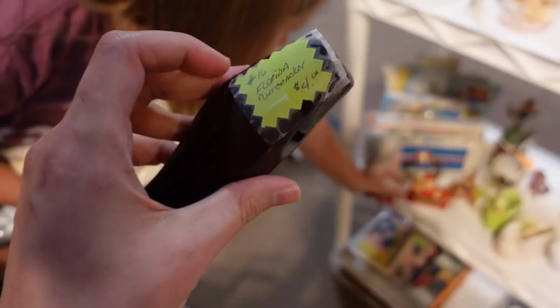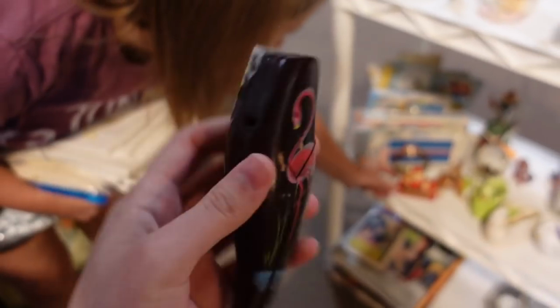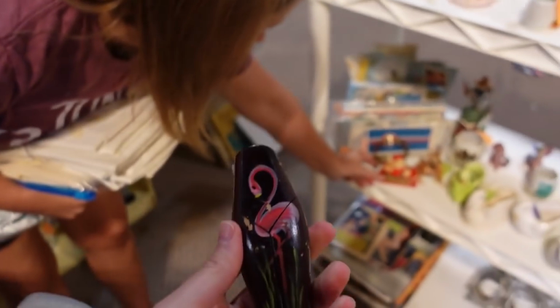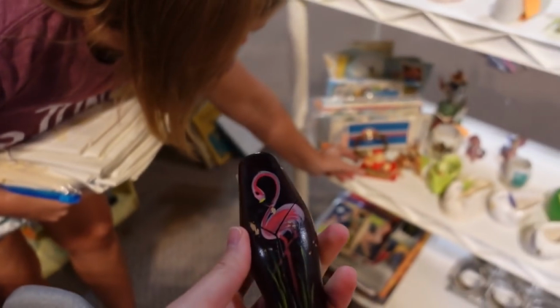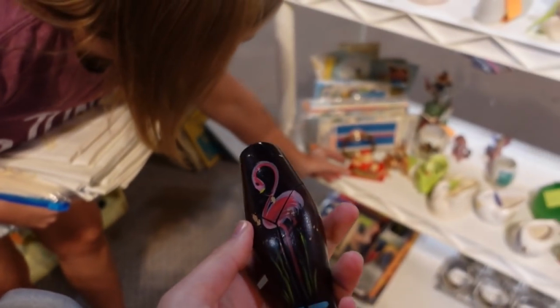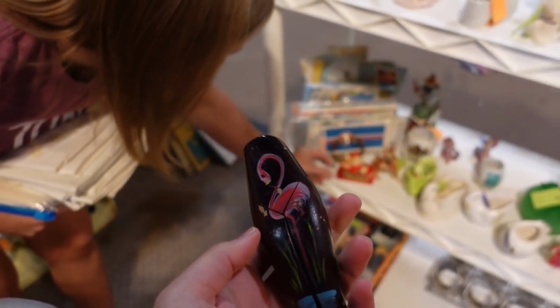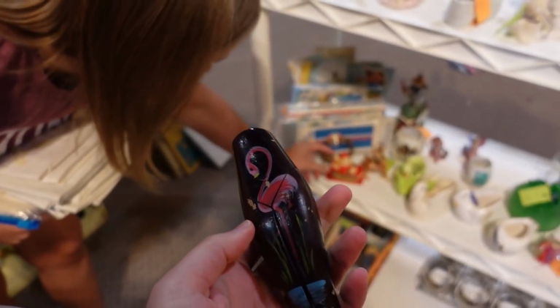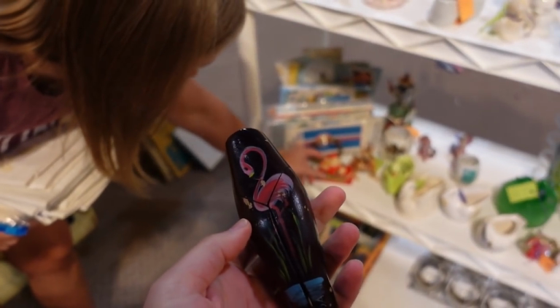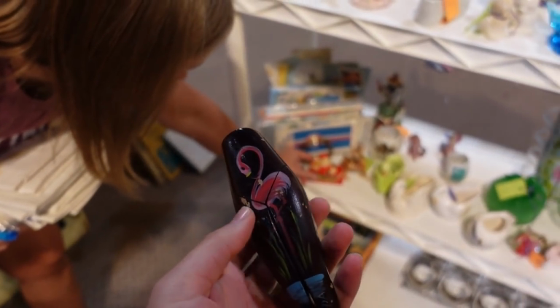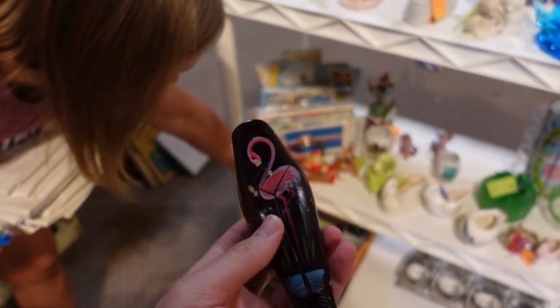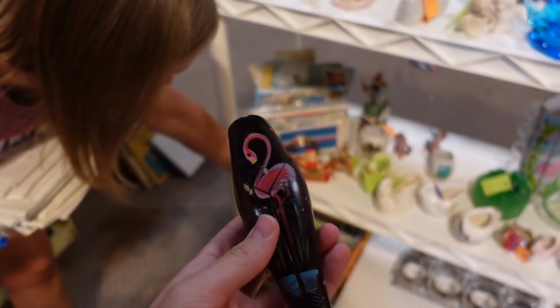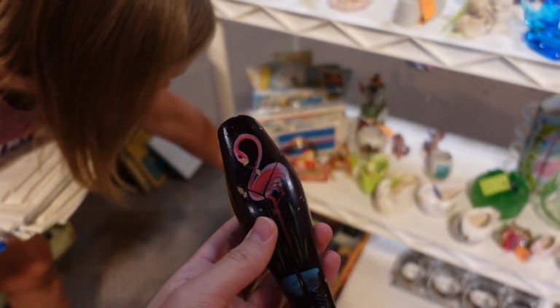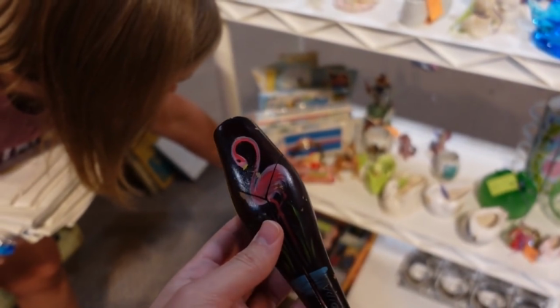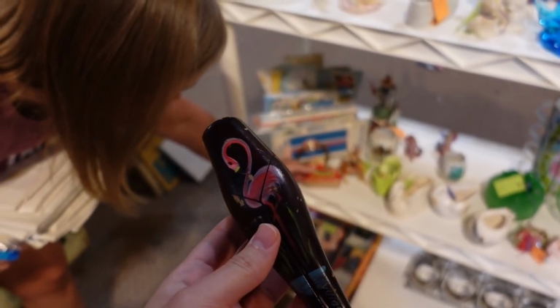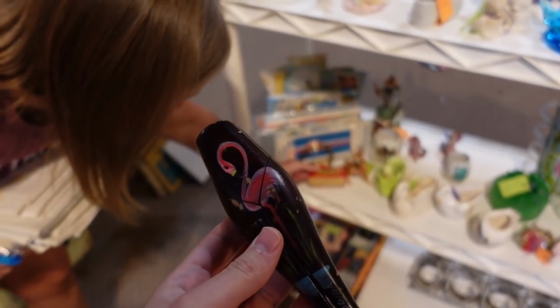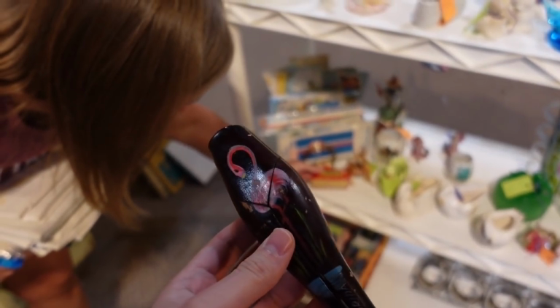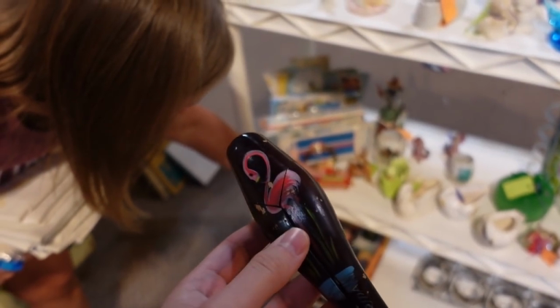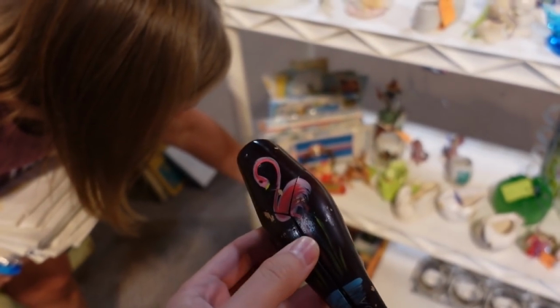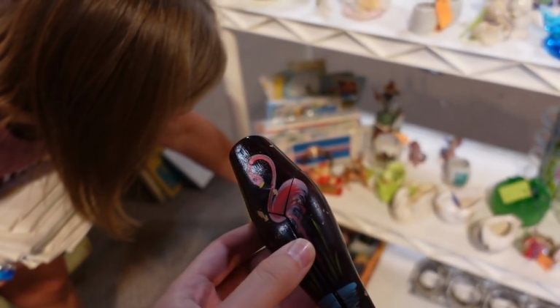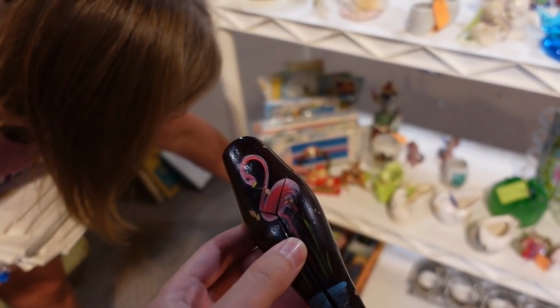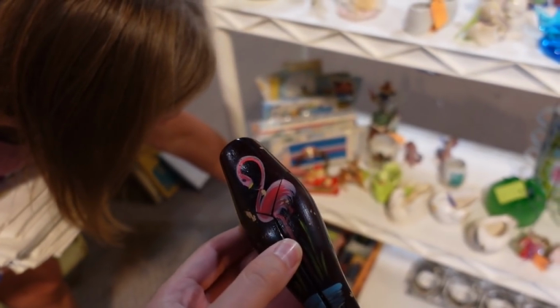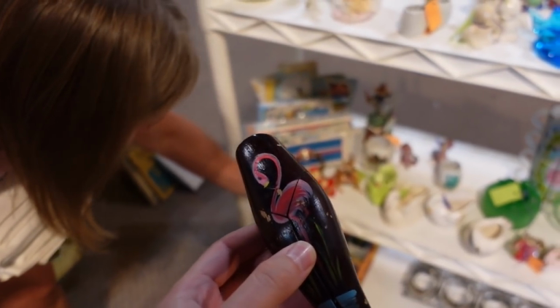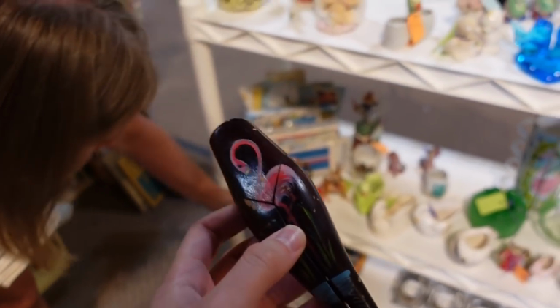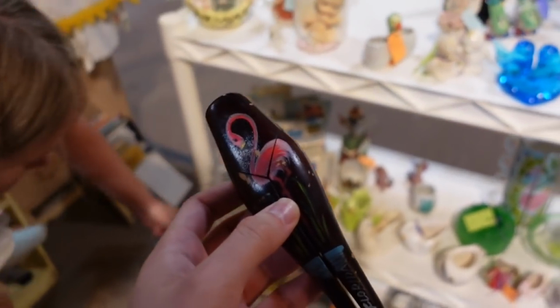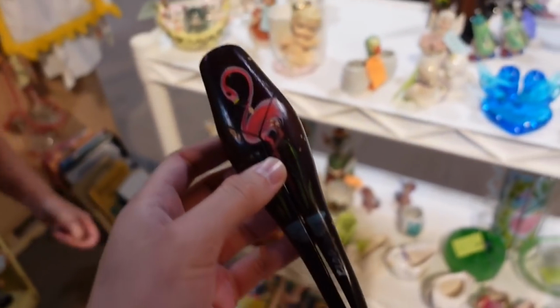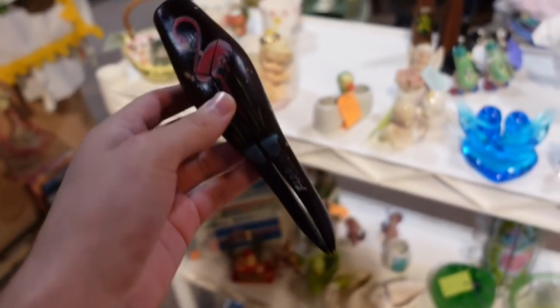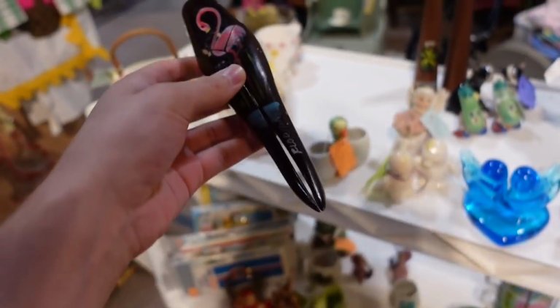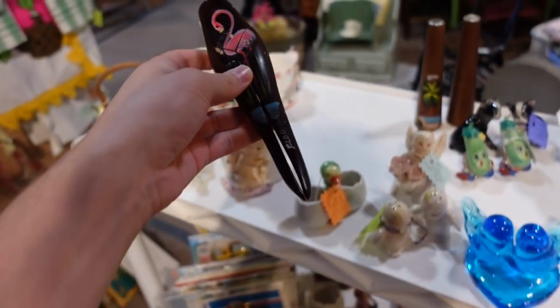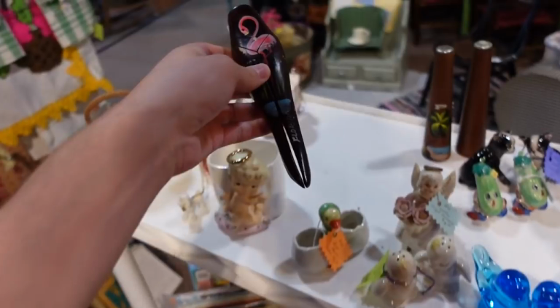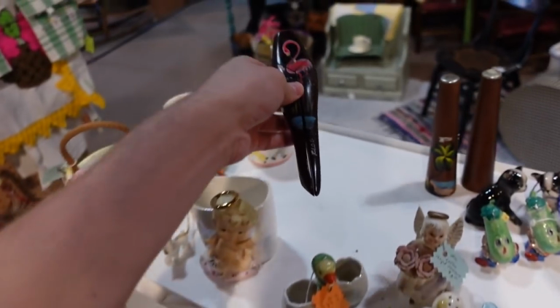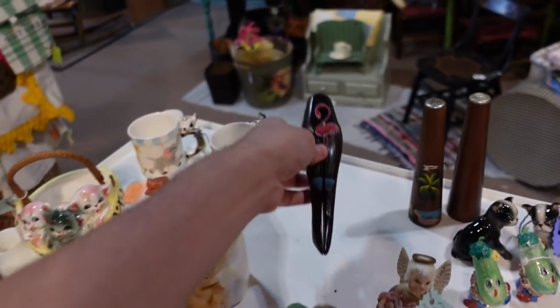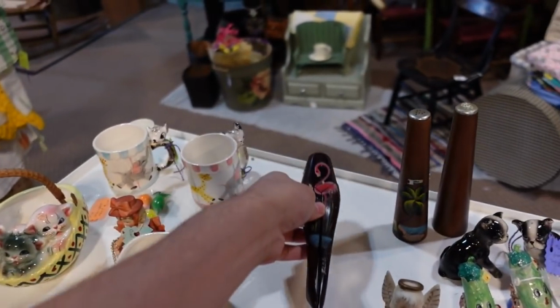Should I get a $4 Florida Nutcracker? Sure. No, I shouldn't. That was a trick question.